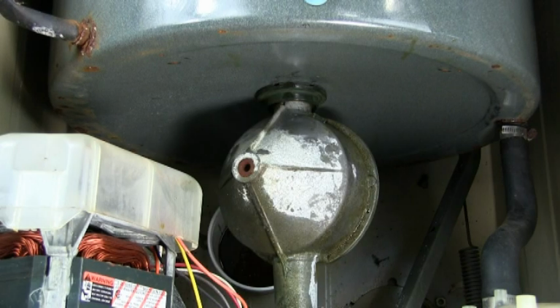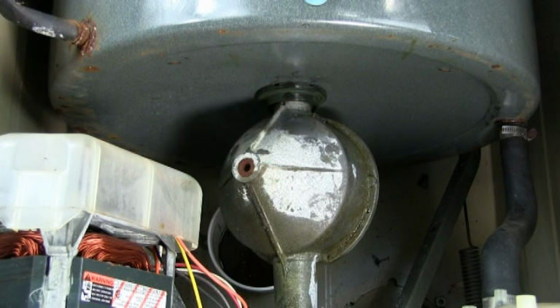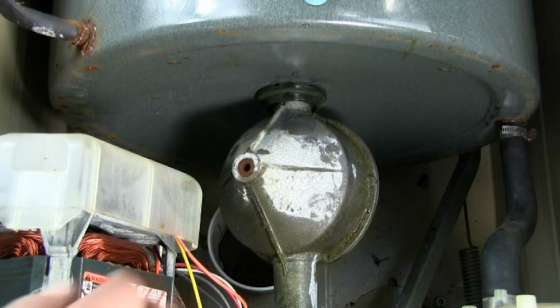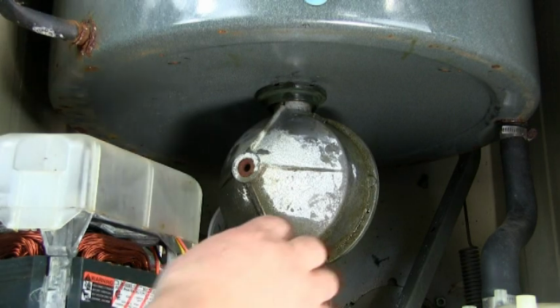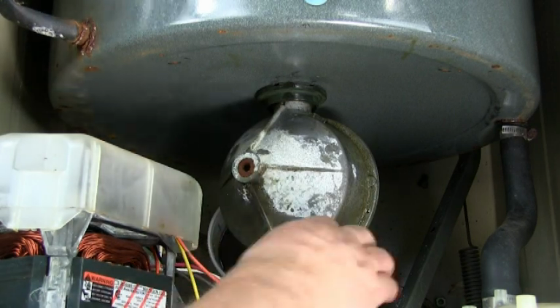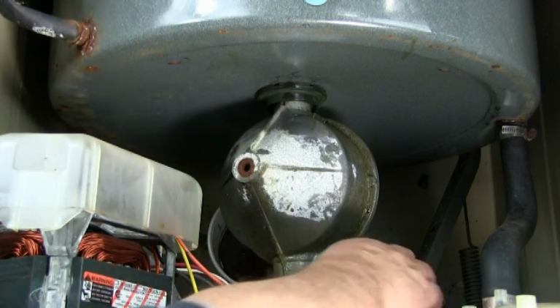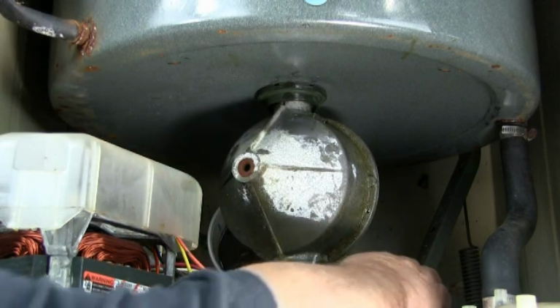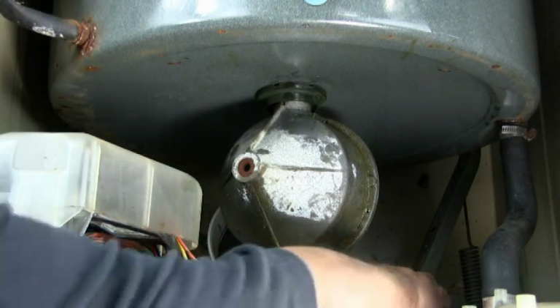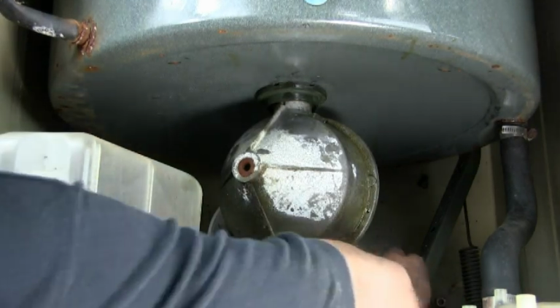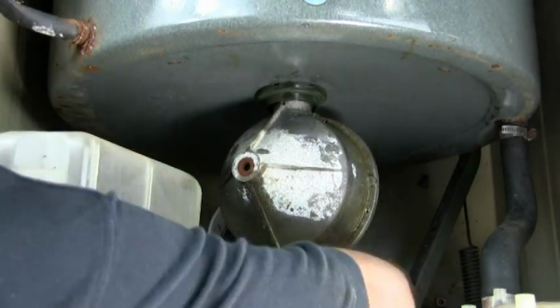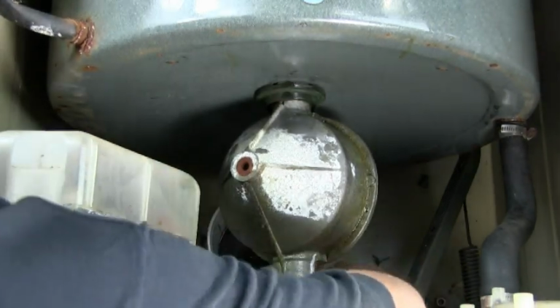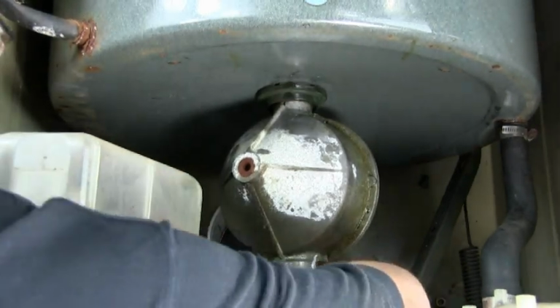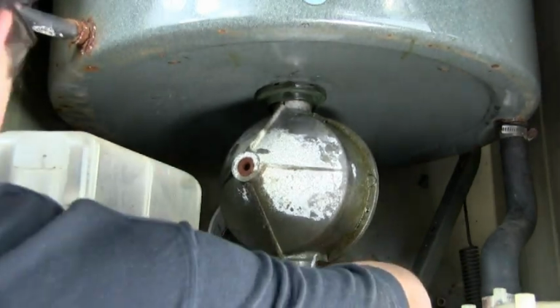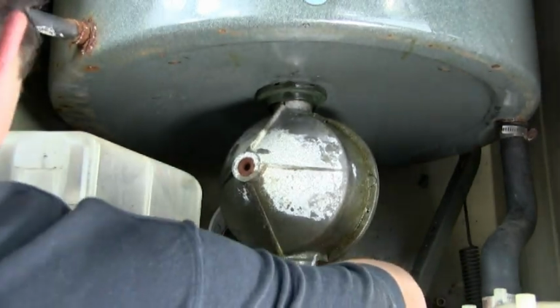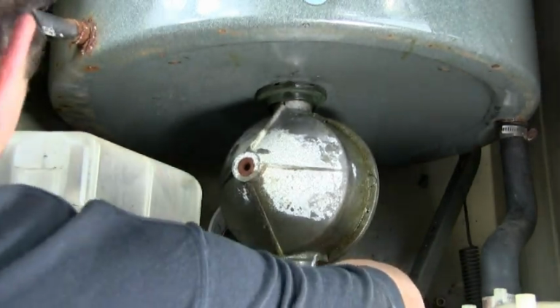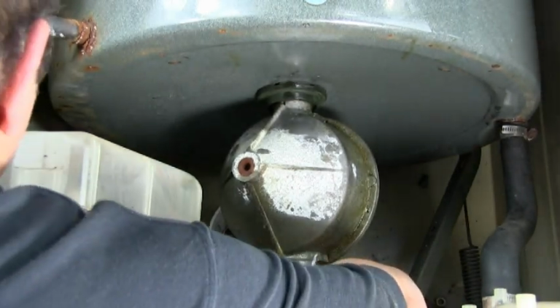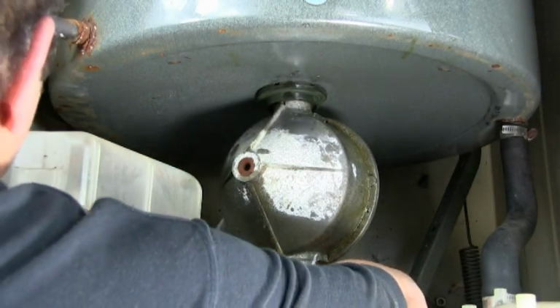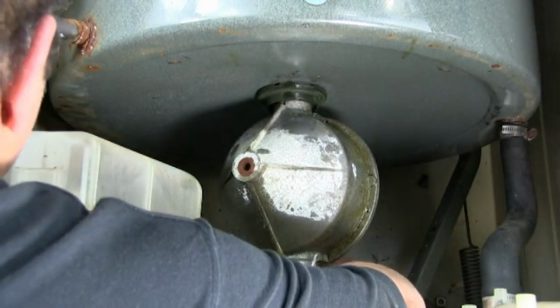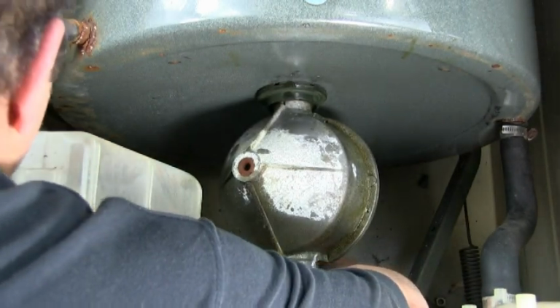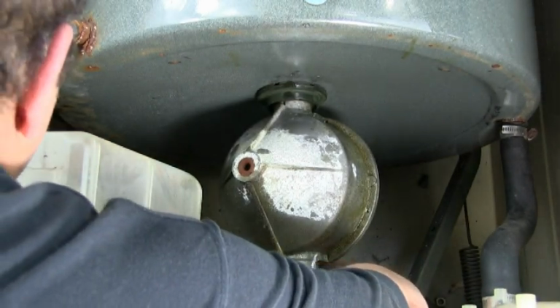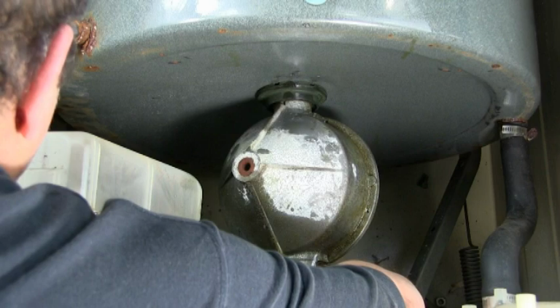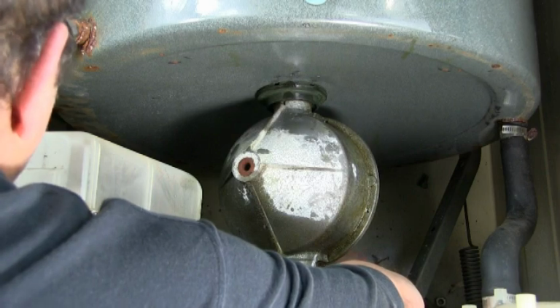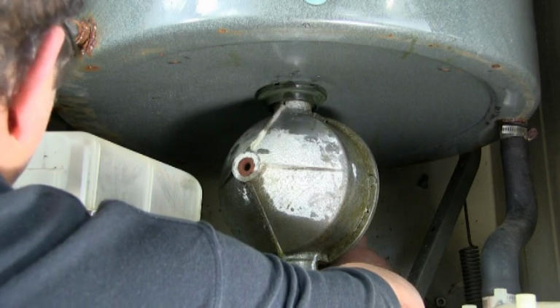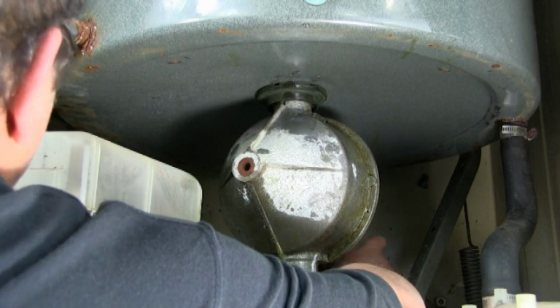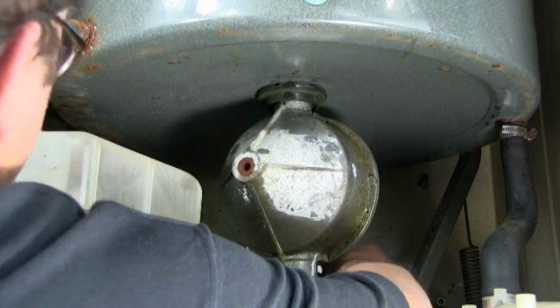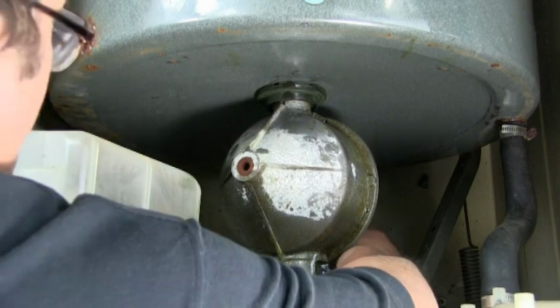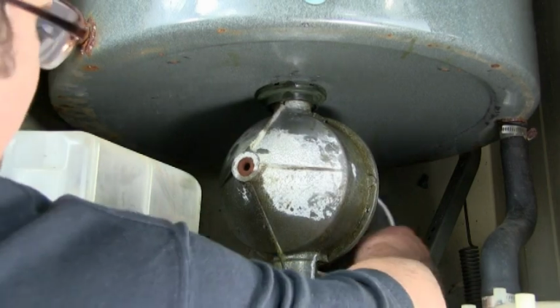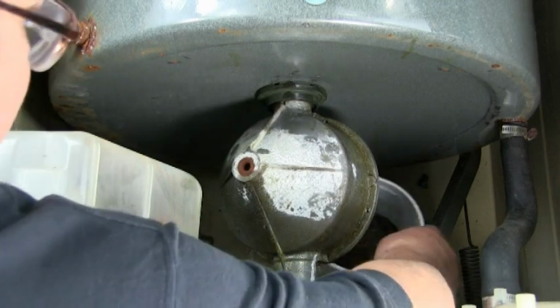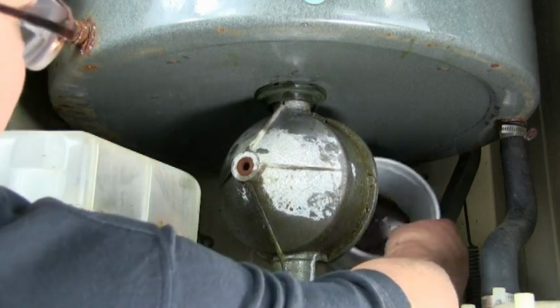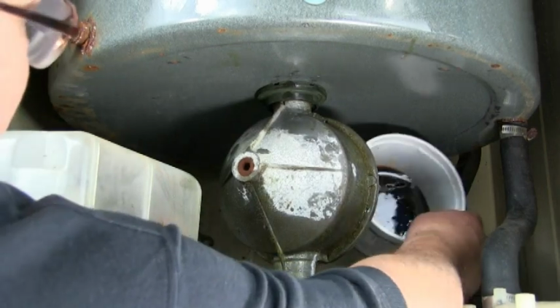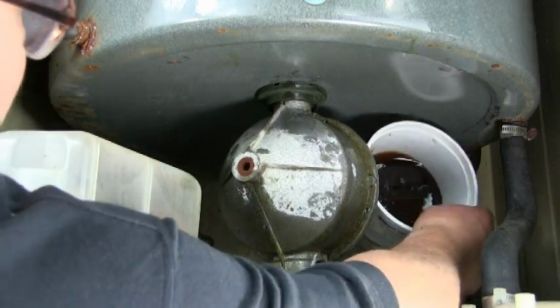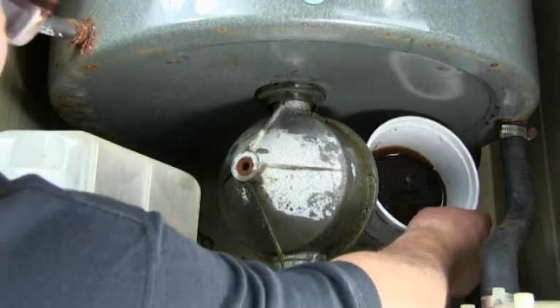After all the oil has come out of the transmission, remove the container and put it aside.